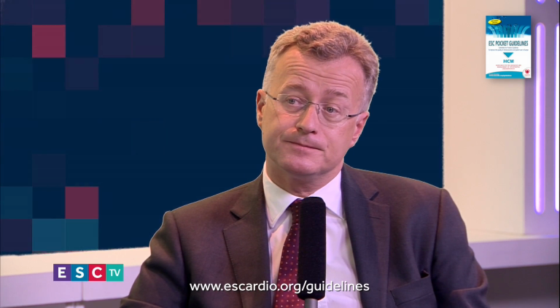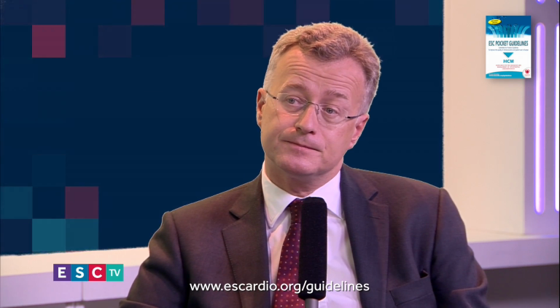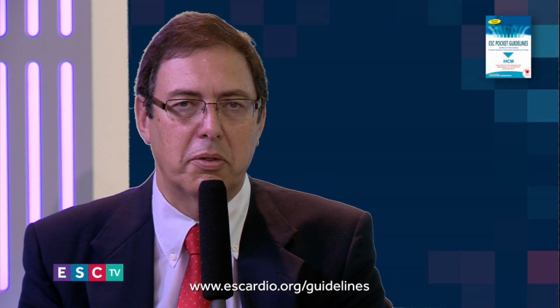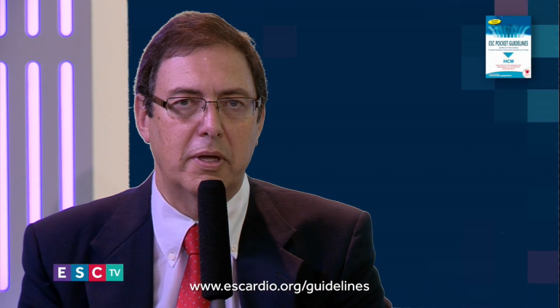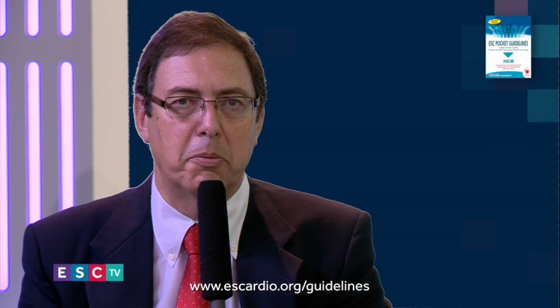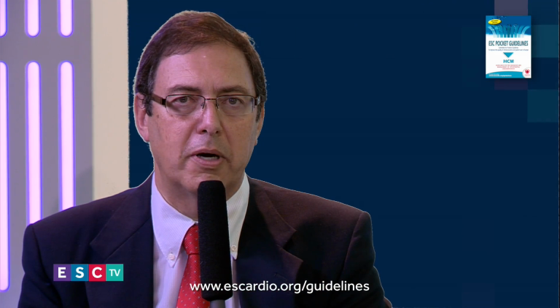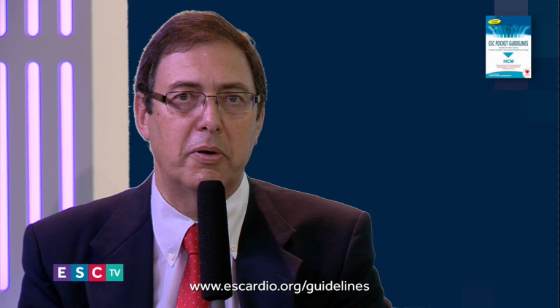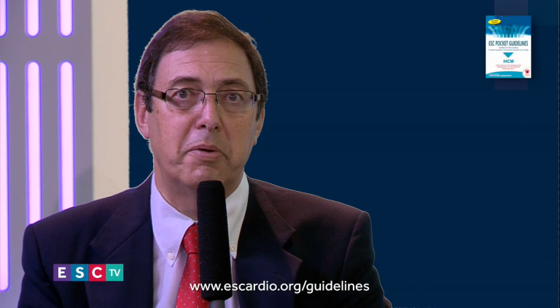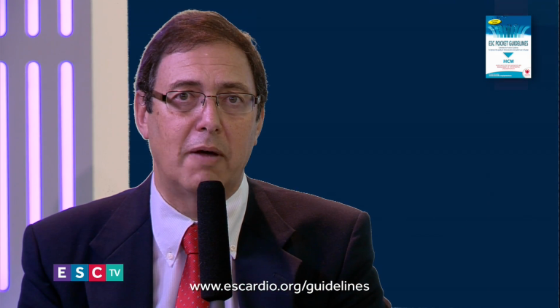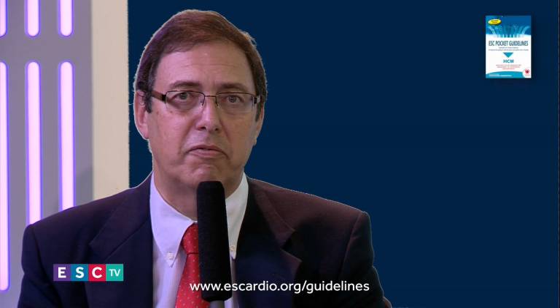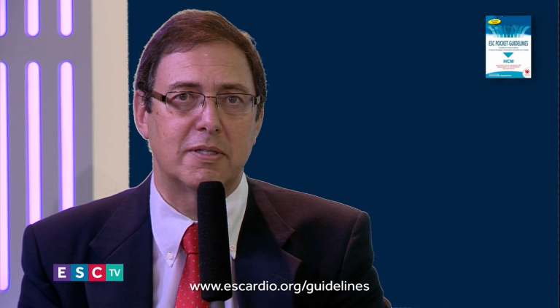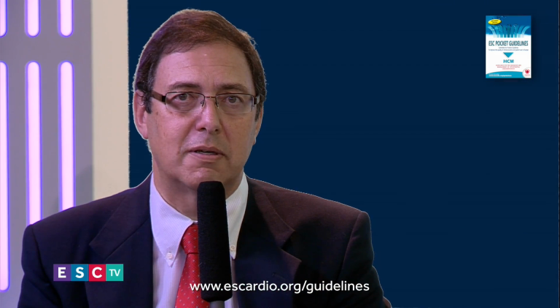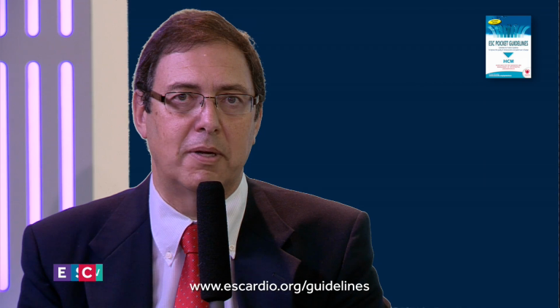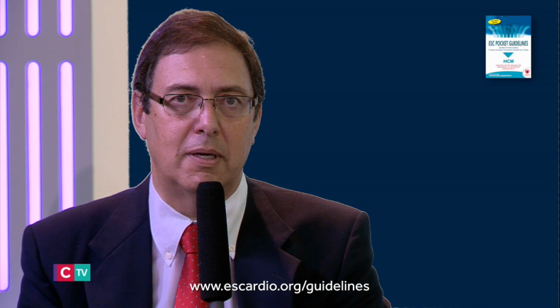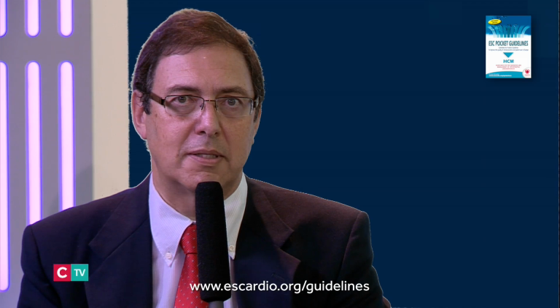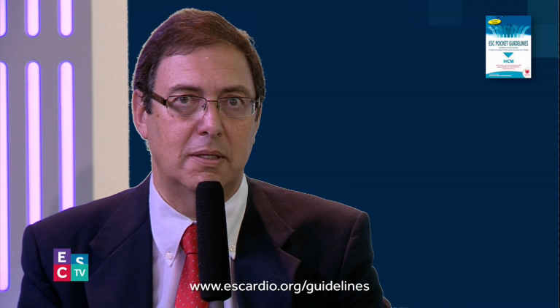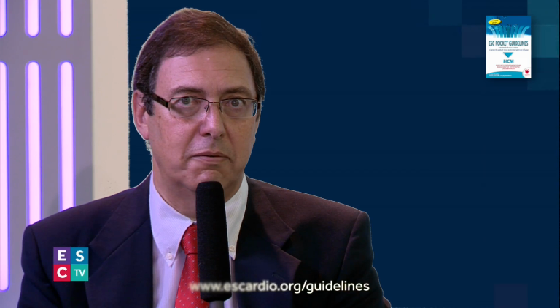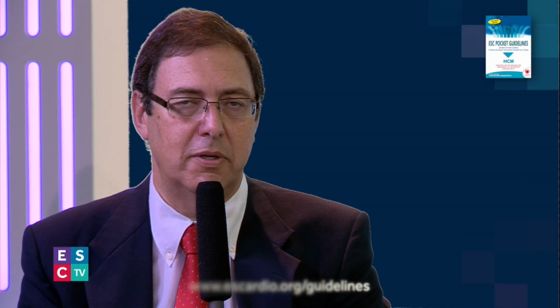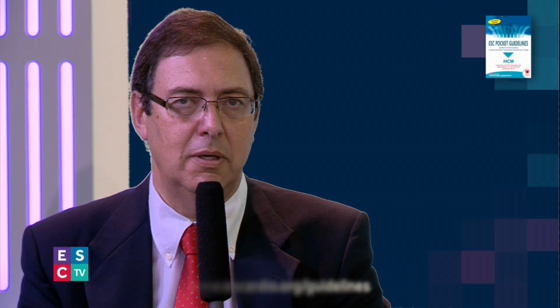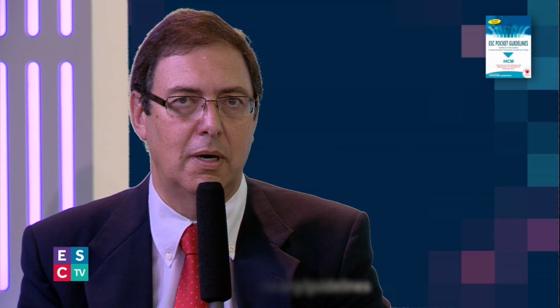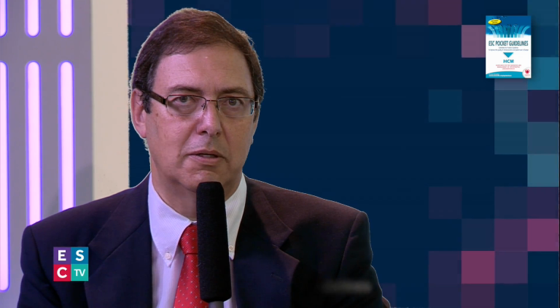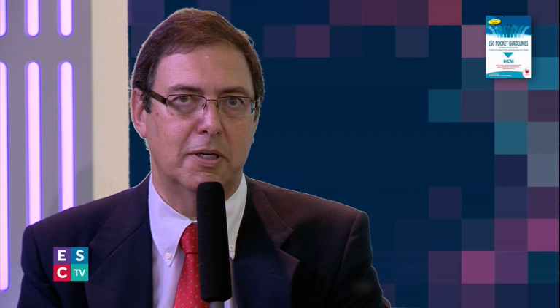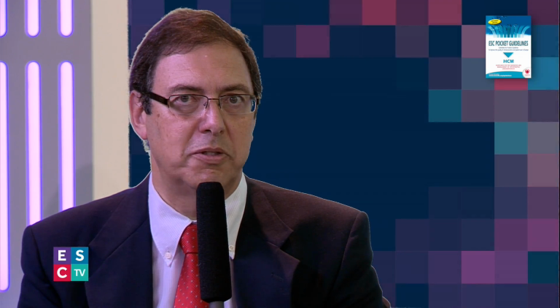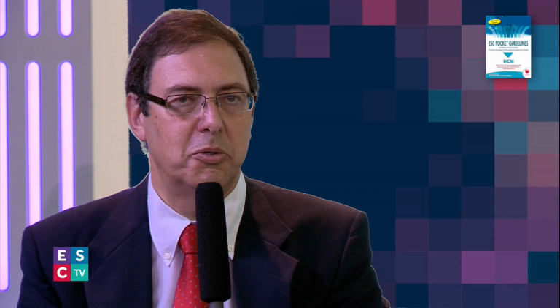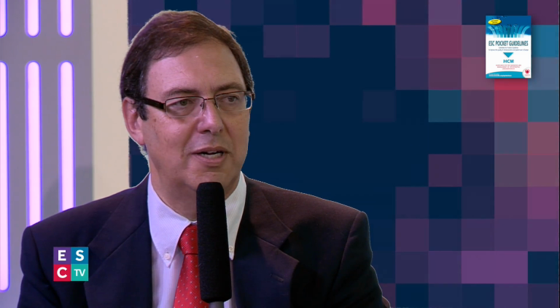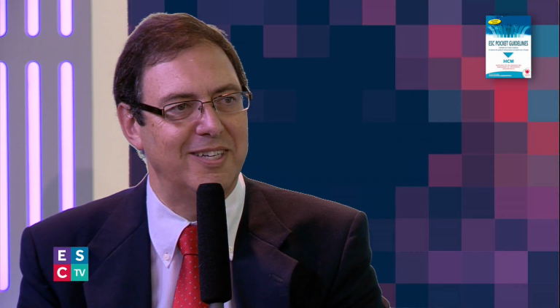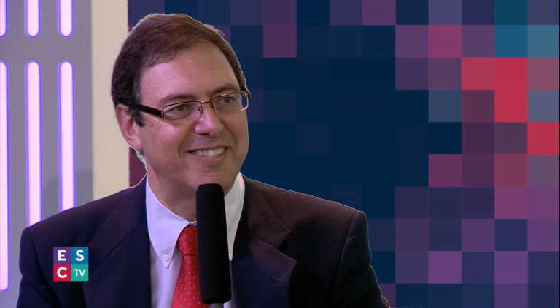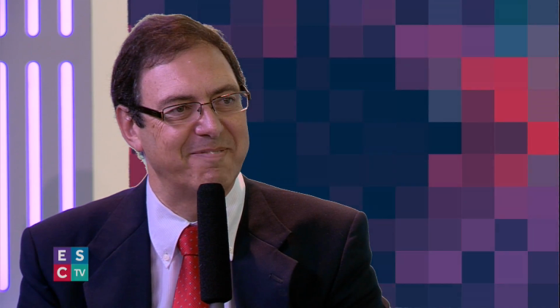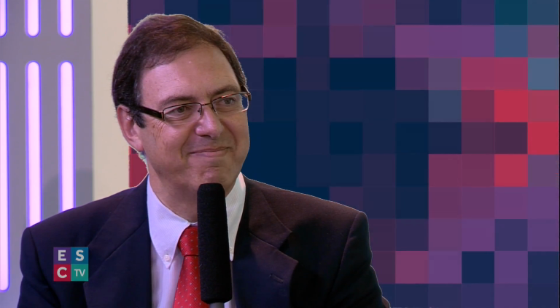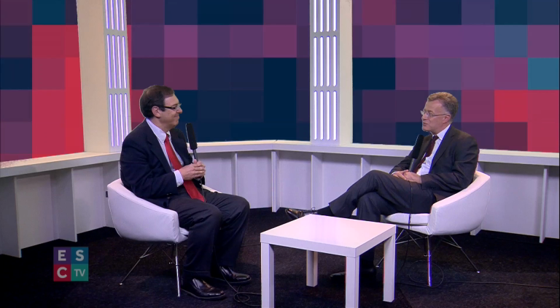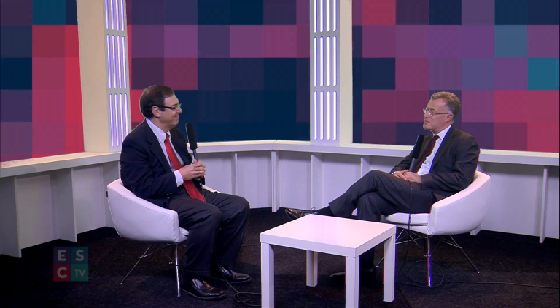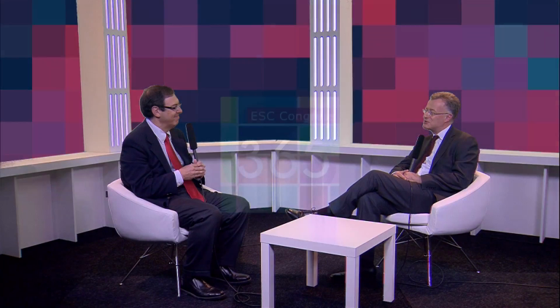Thank you, Perry, on behalf of ESC TV, and good luck with the new guidelines. Thank you very much.